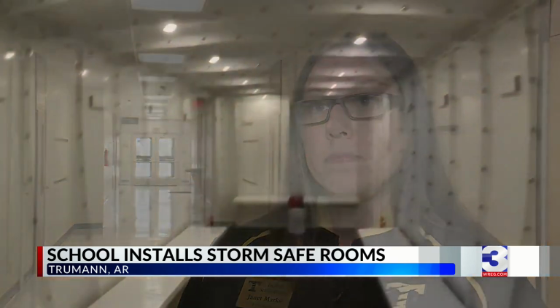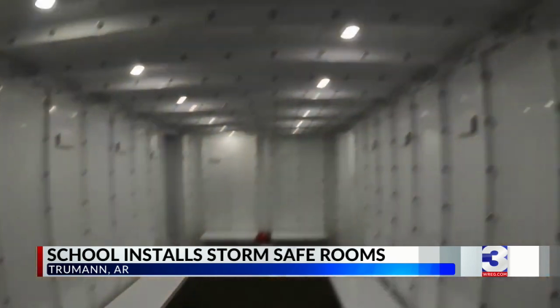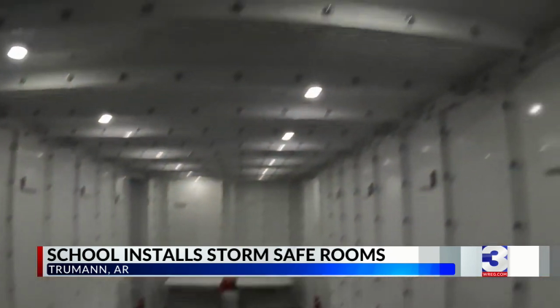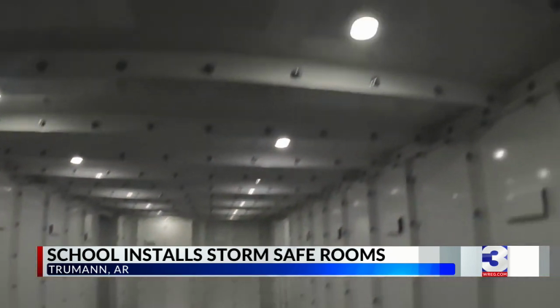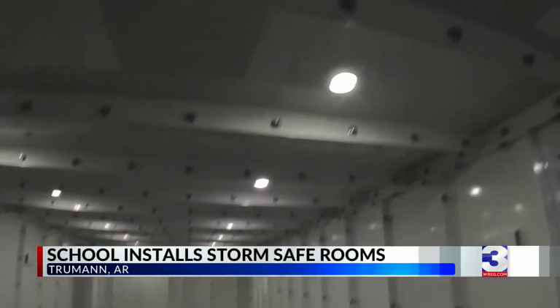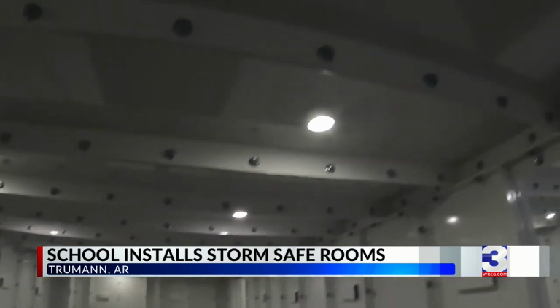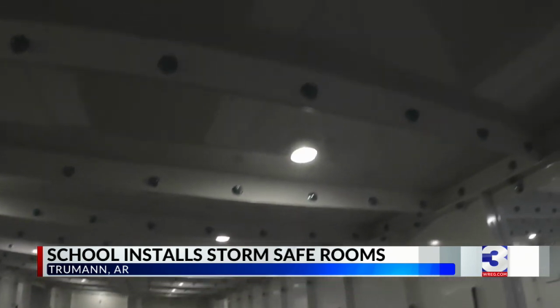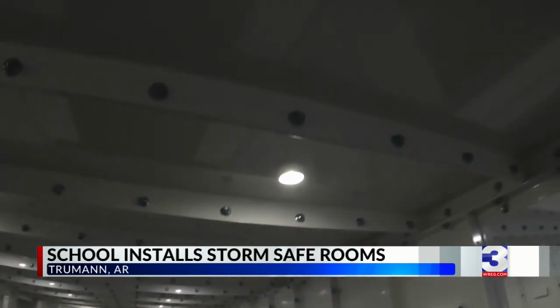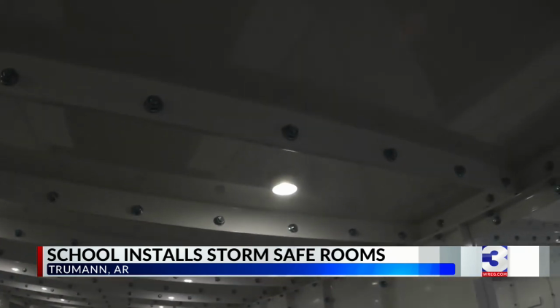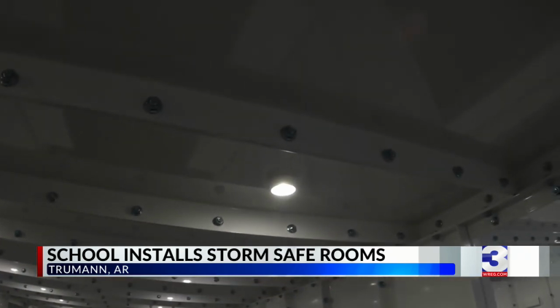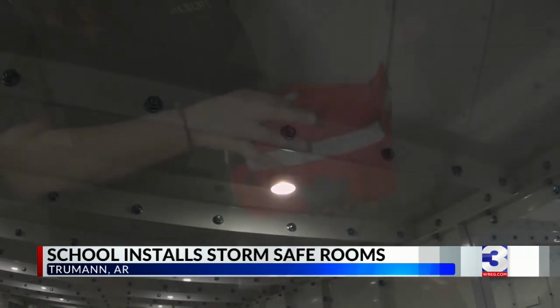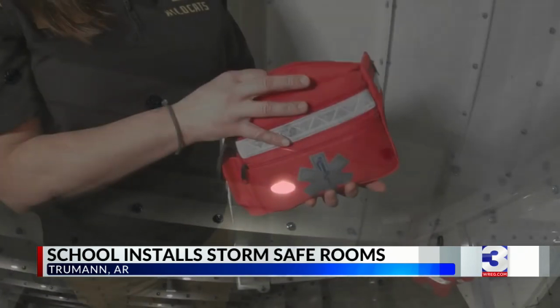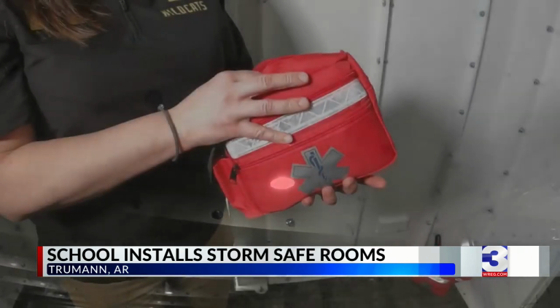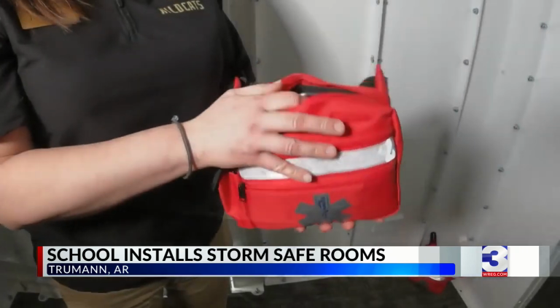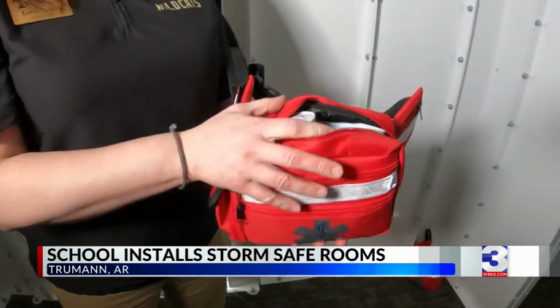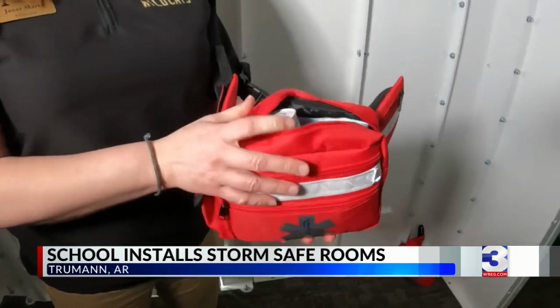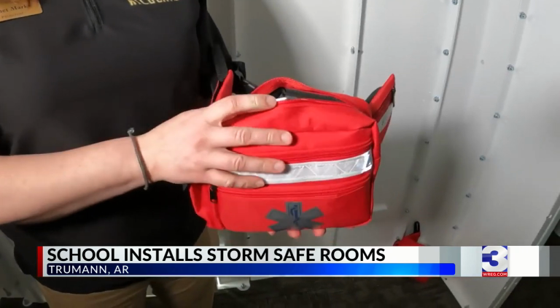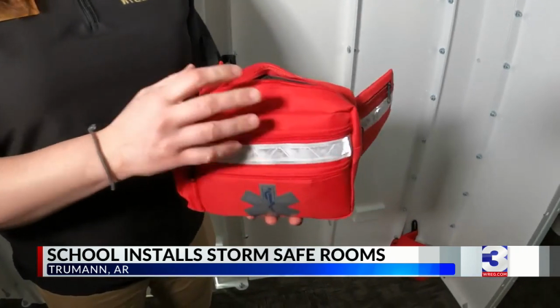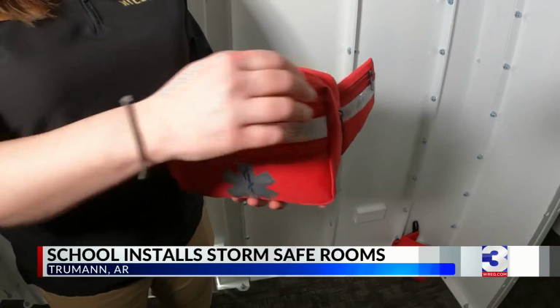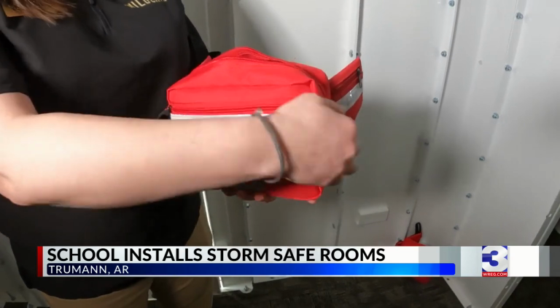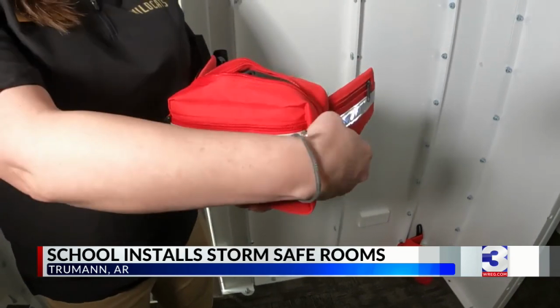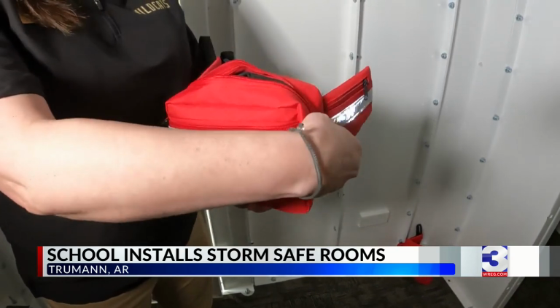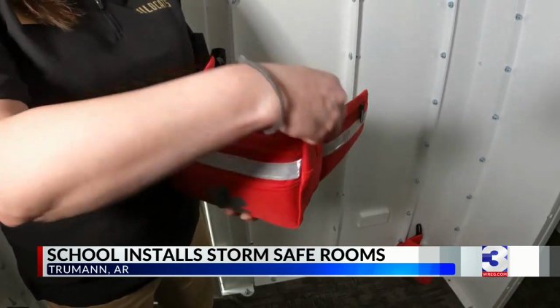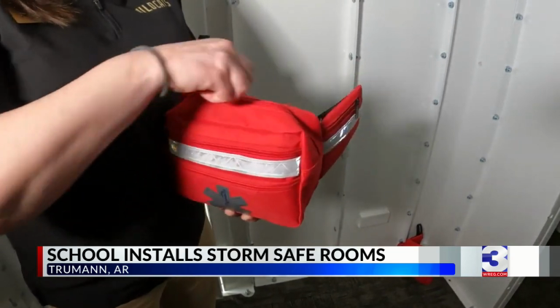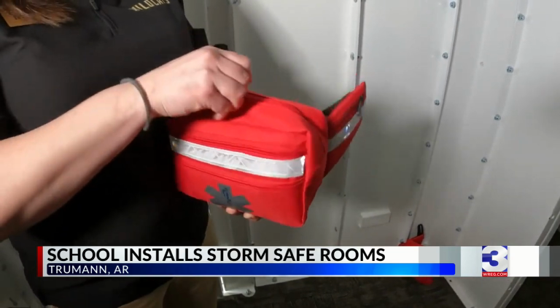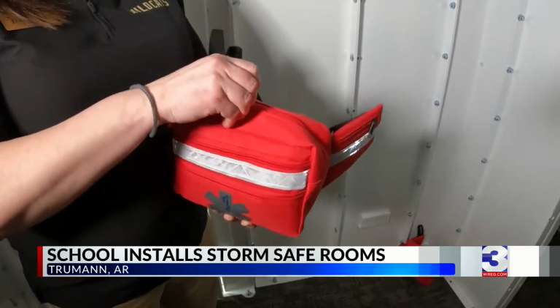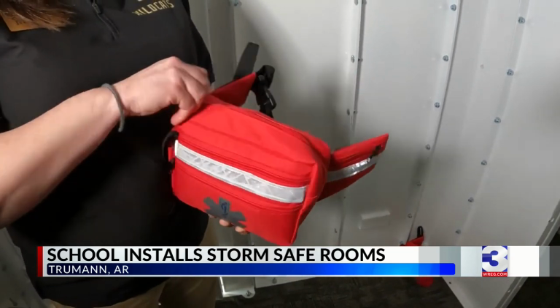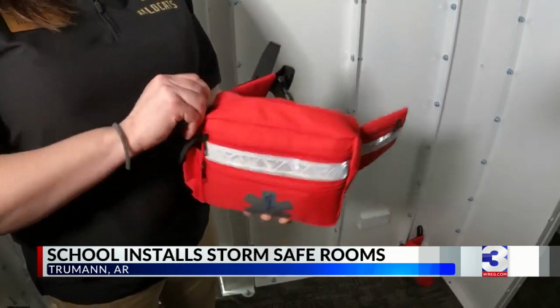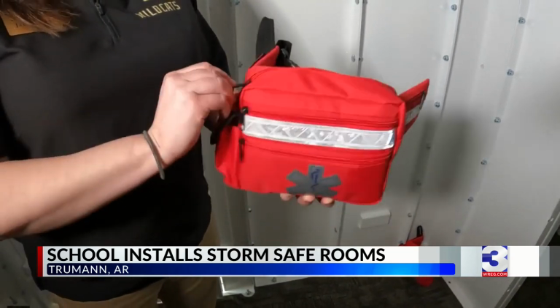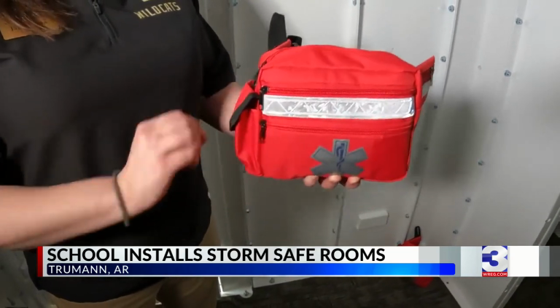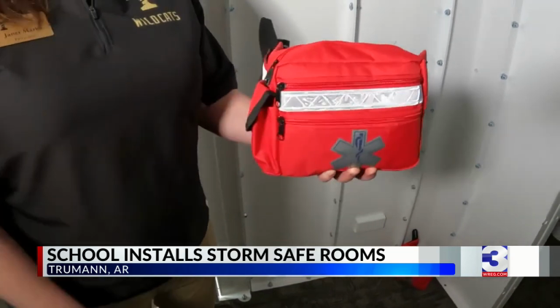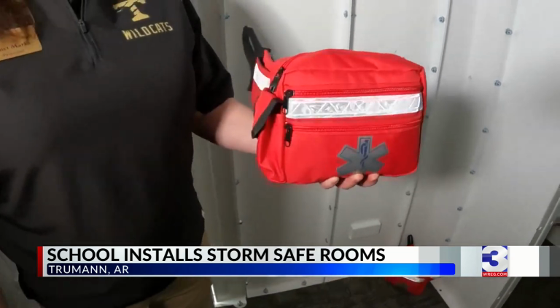Each safe room is equipped with battery-powered lights, first aid kits, and ear plugs for students who may become scared by loud noises.